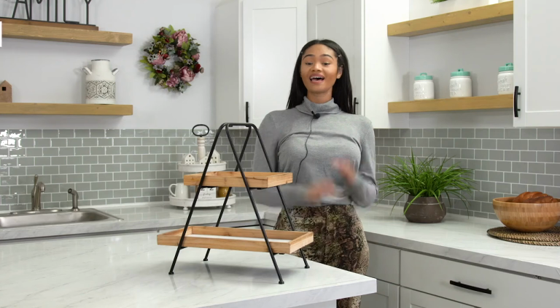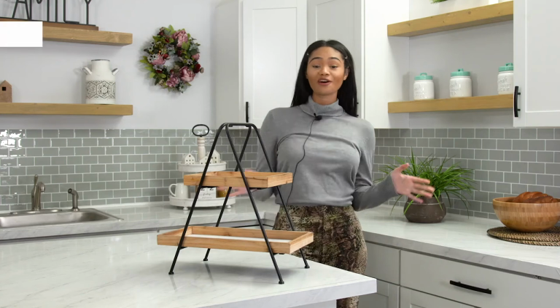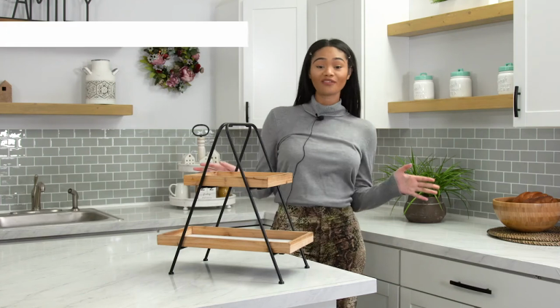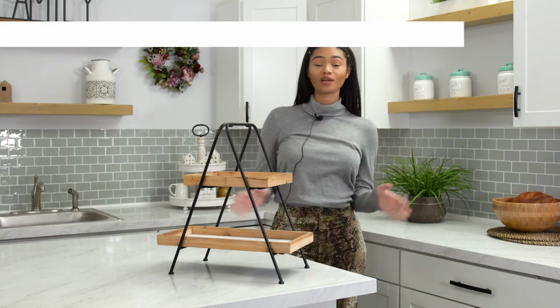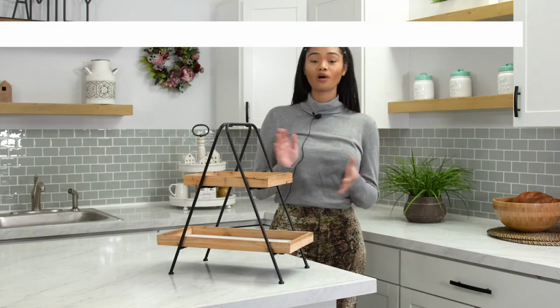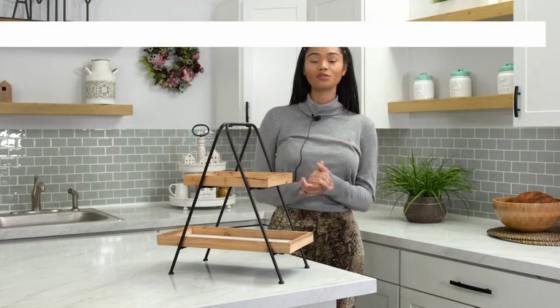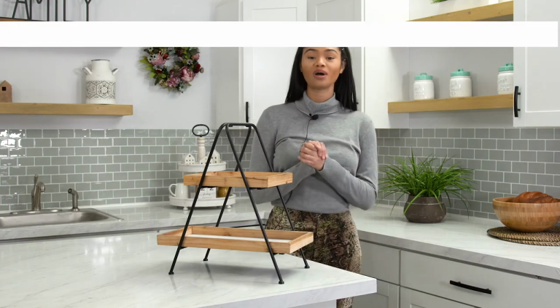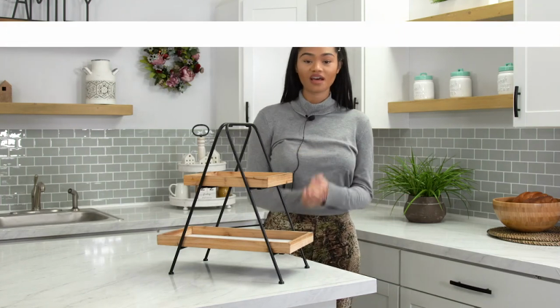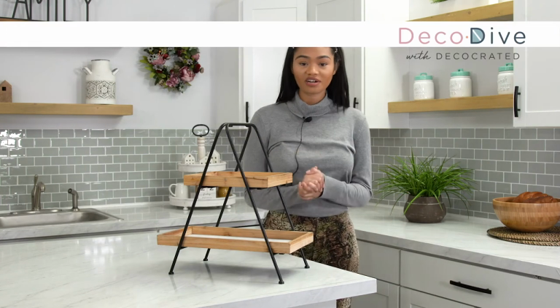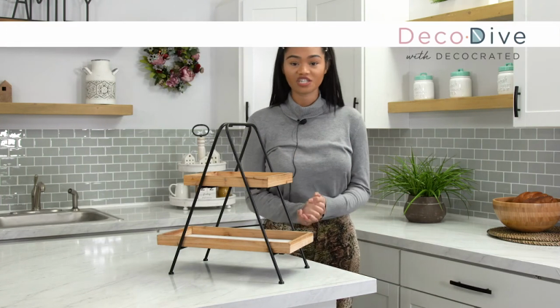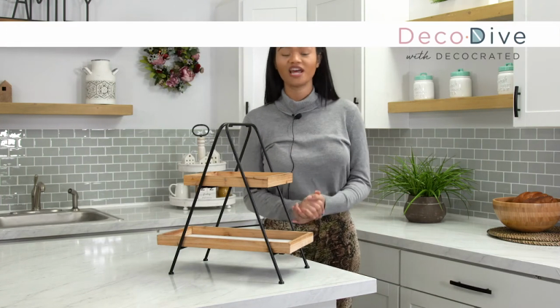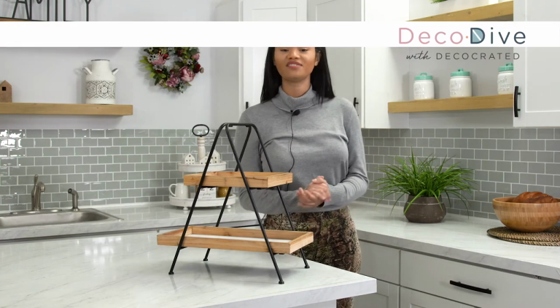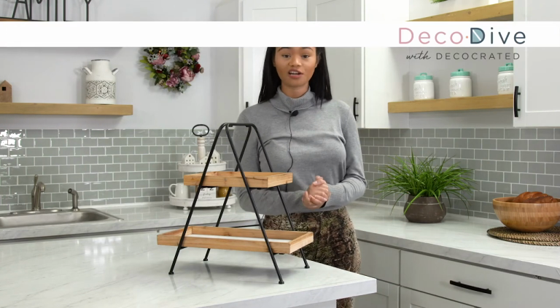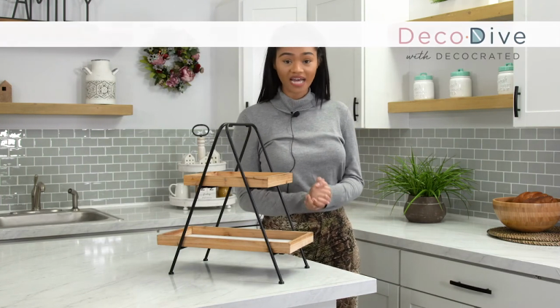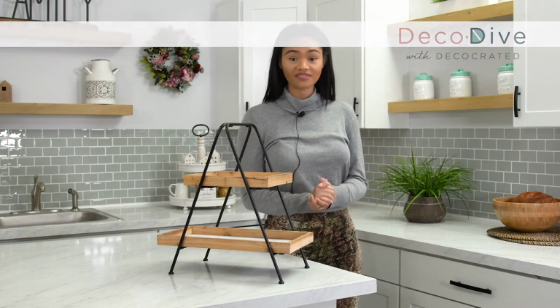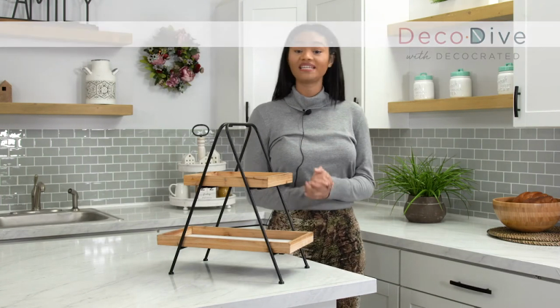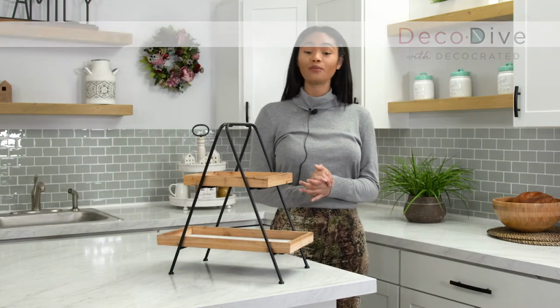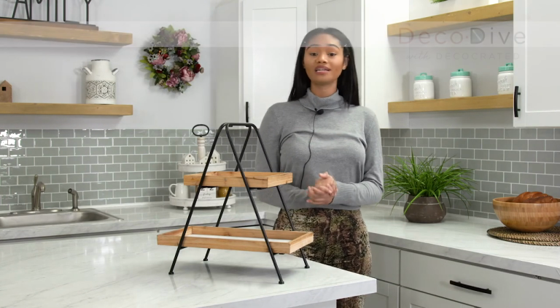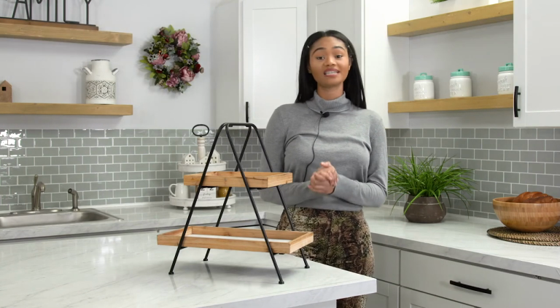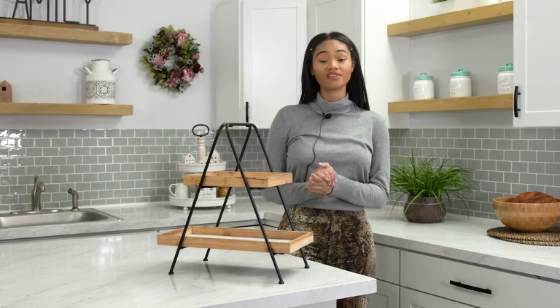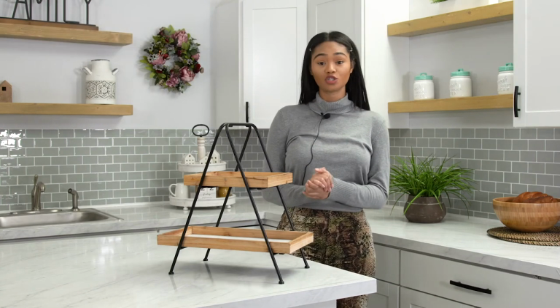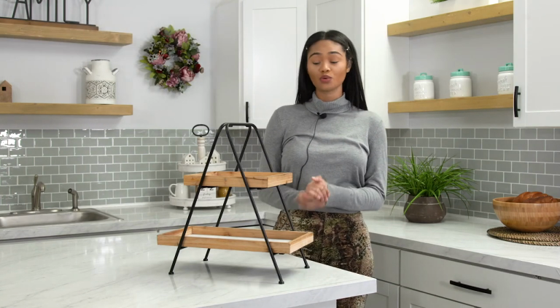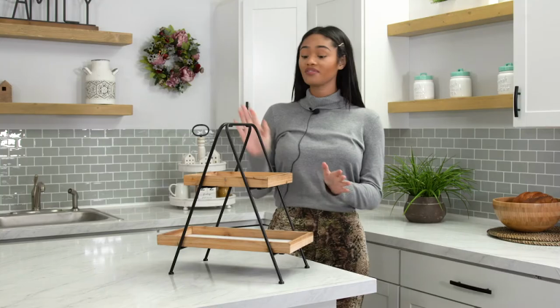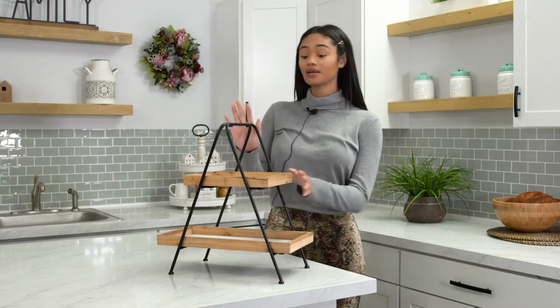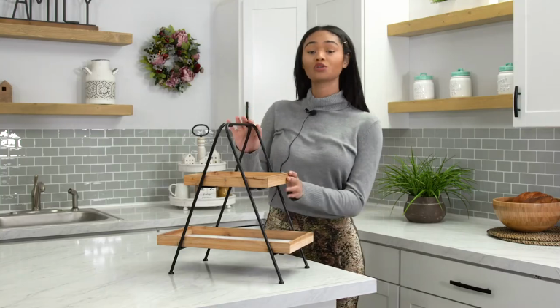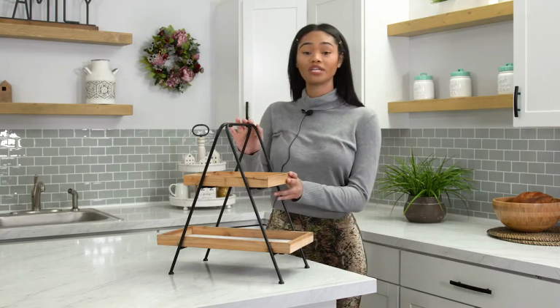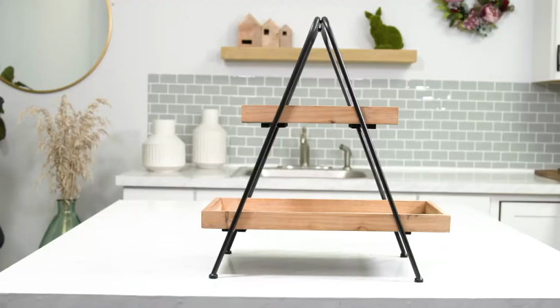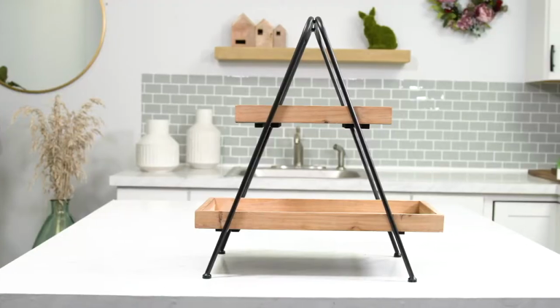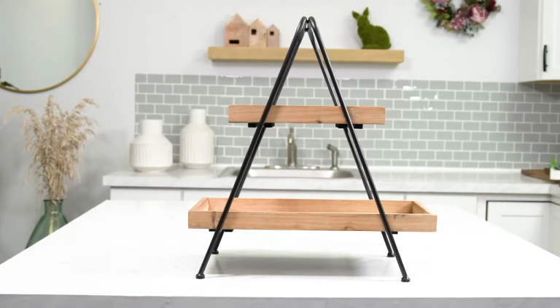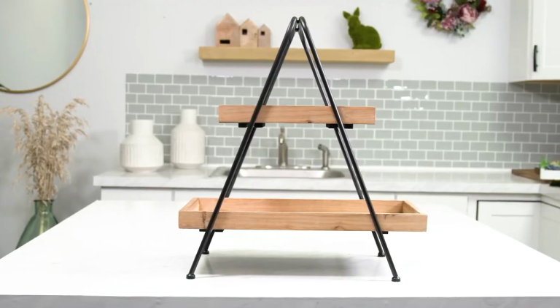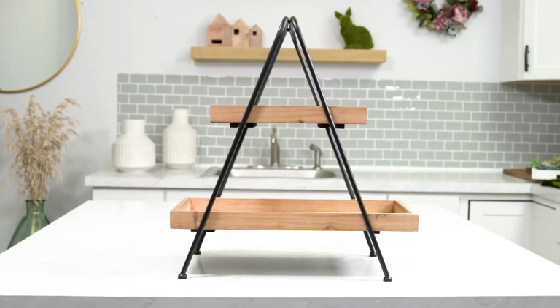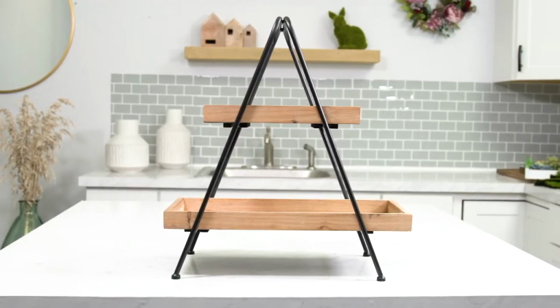Hello everyone, welcome to another edition of Deco Dive. Today we're going to dive into the Summer 2020 Two-Tier Tray.